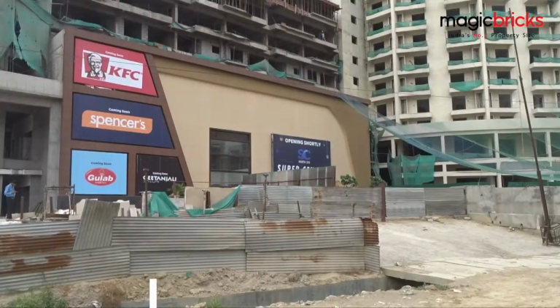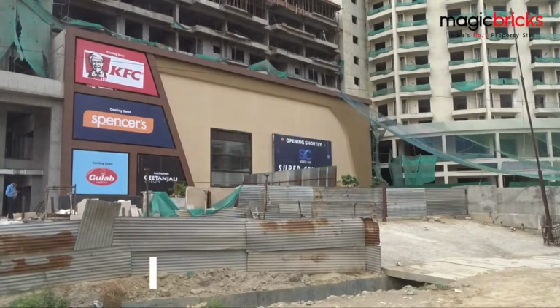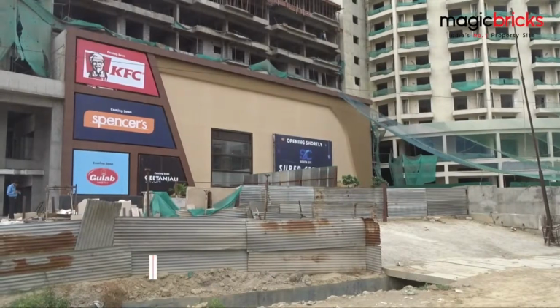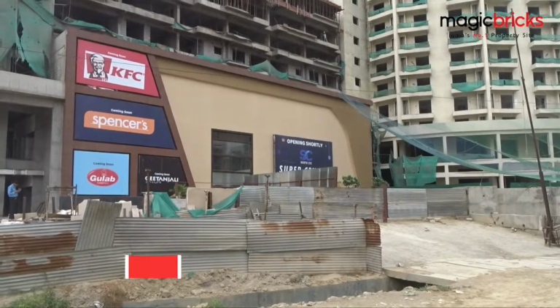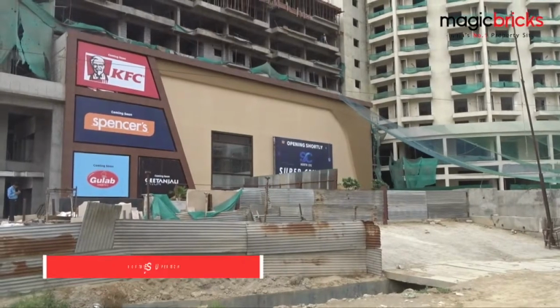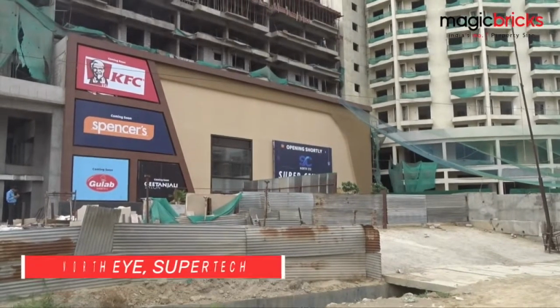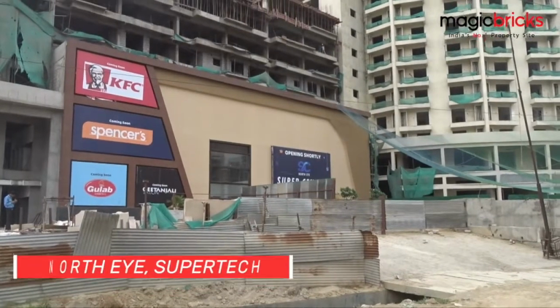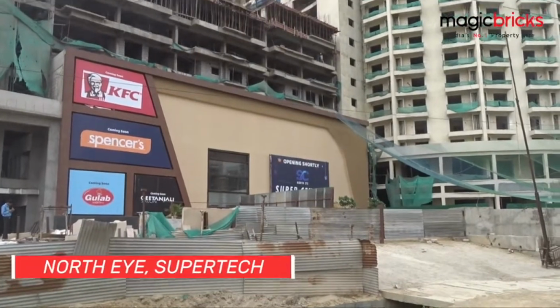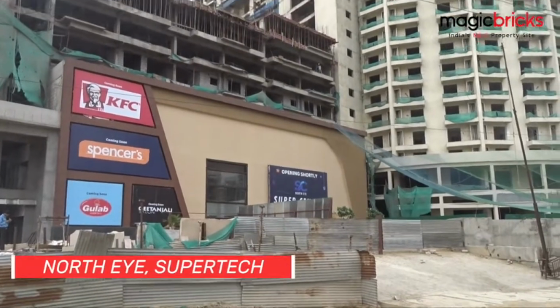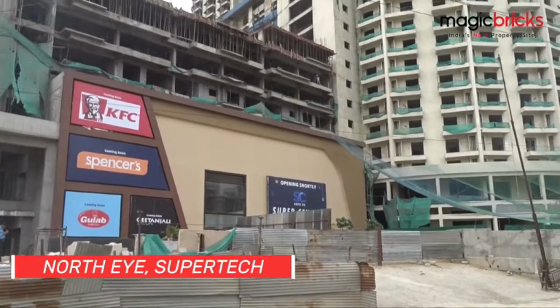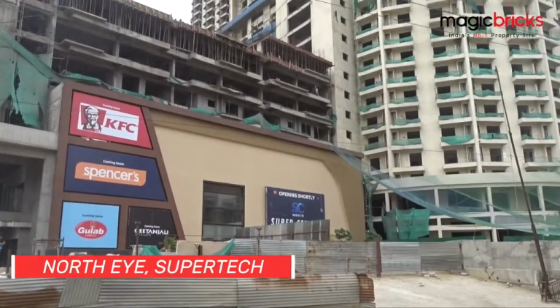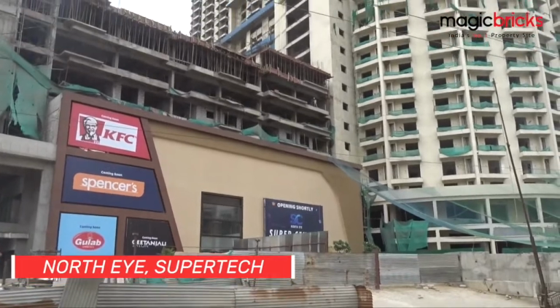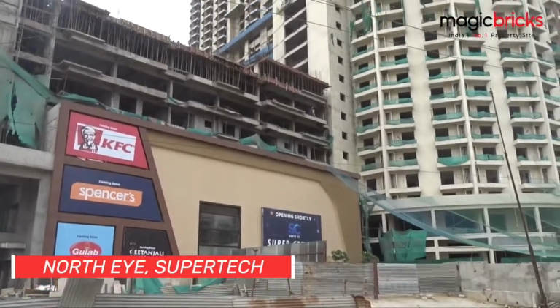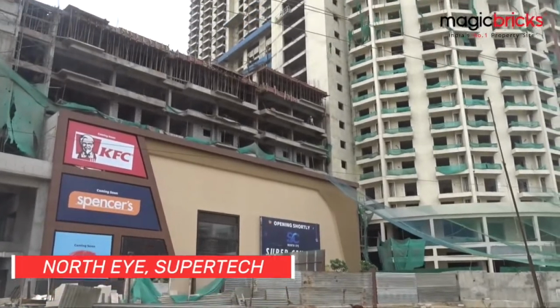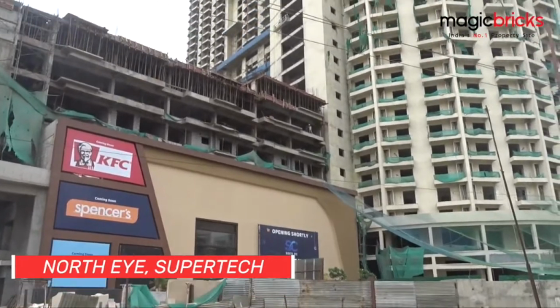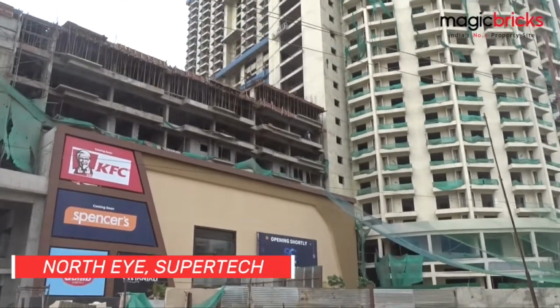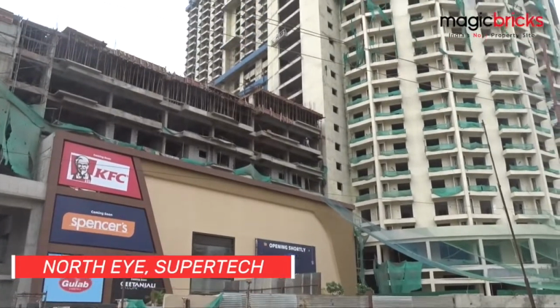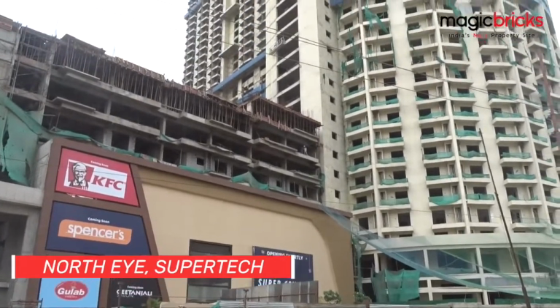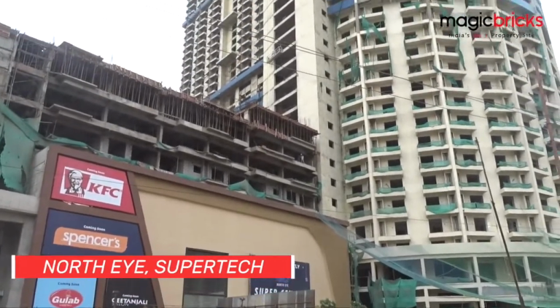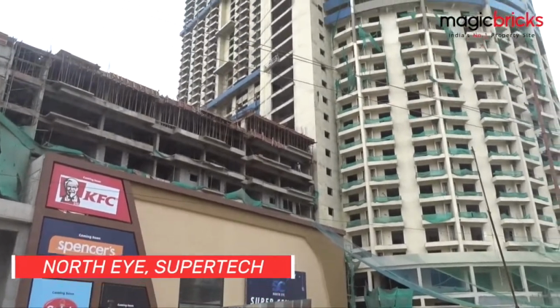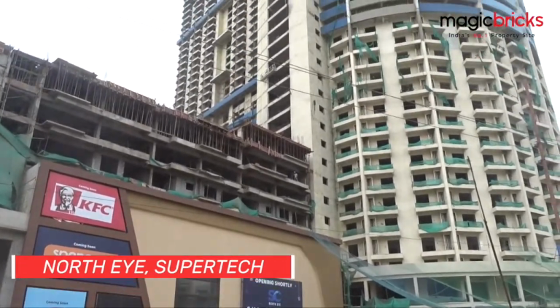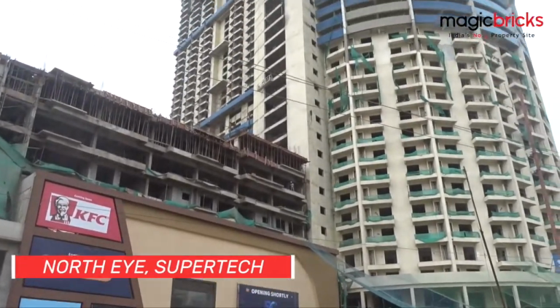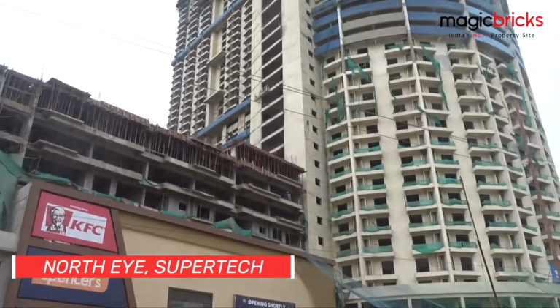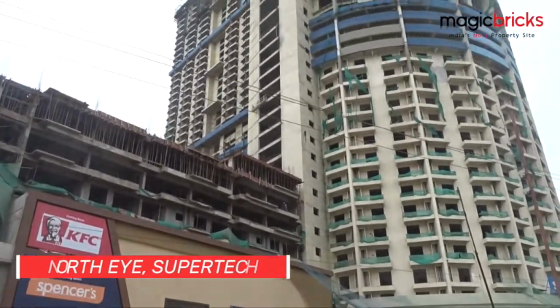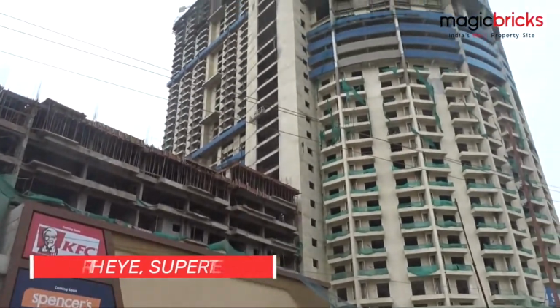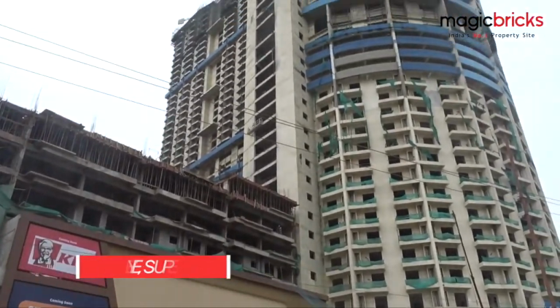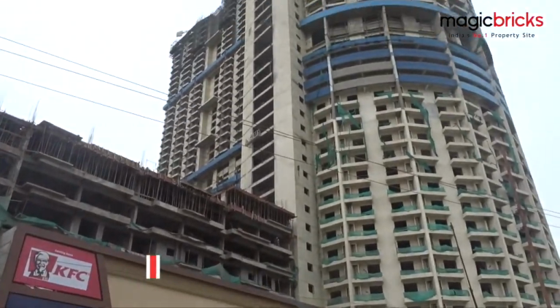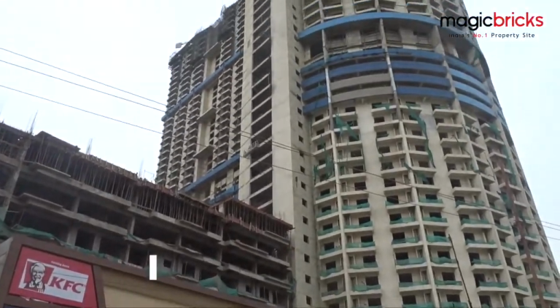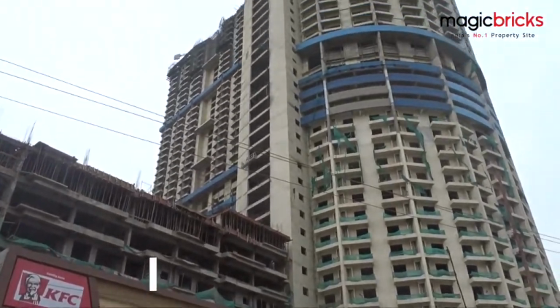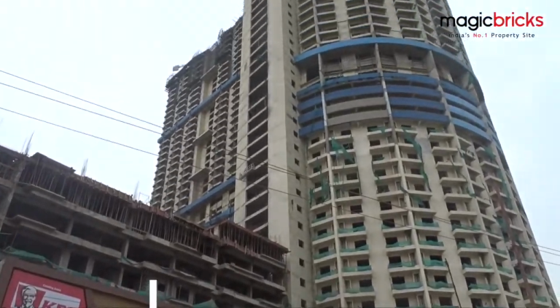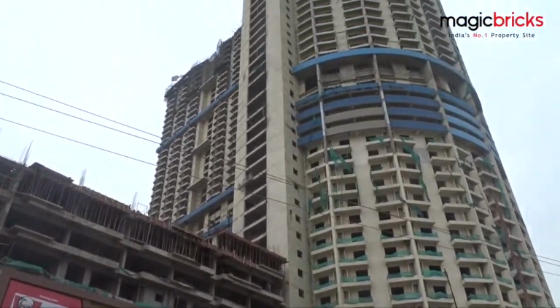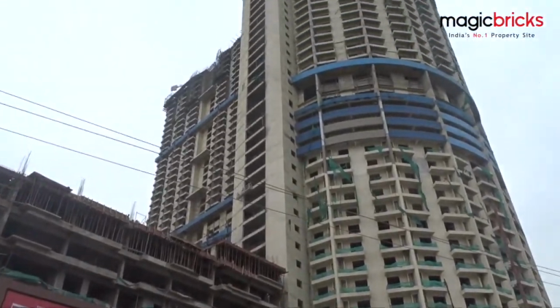Premium outlets are expected to be commissioned once the 66-storey North Eye tower is ready.